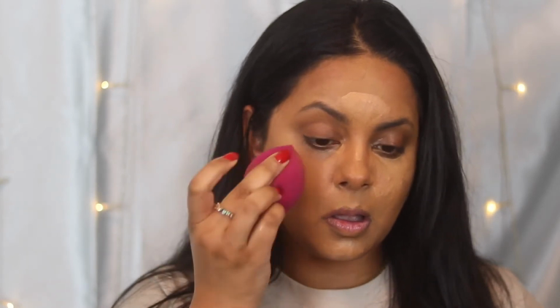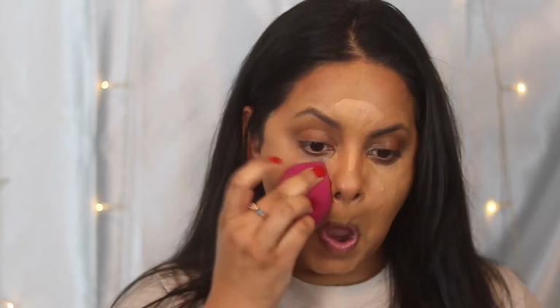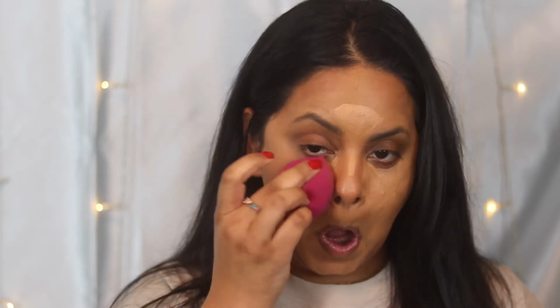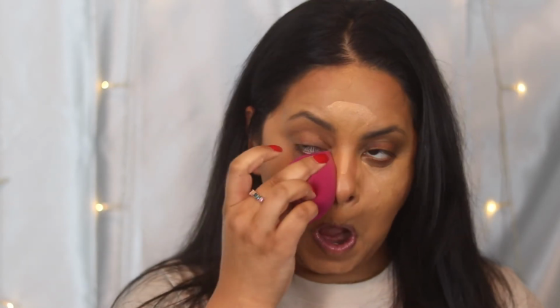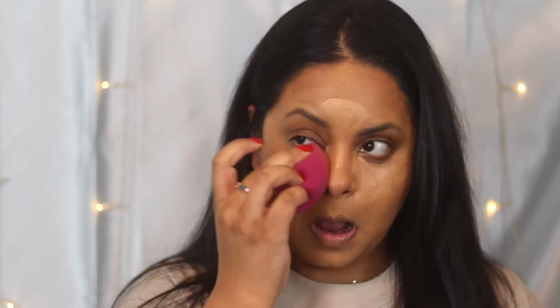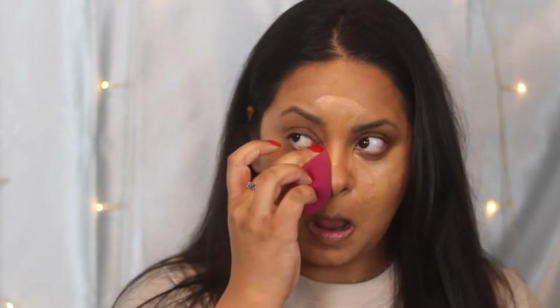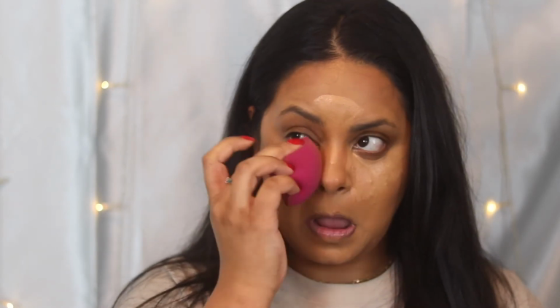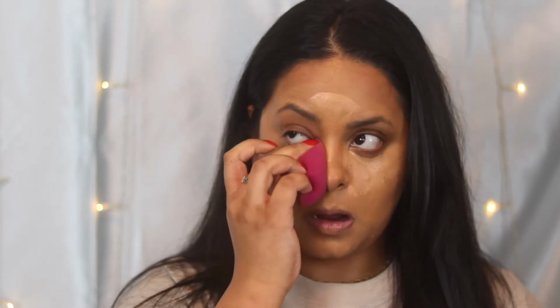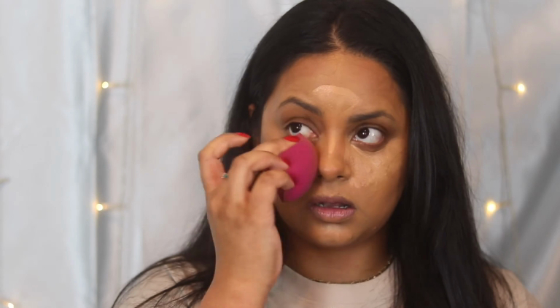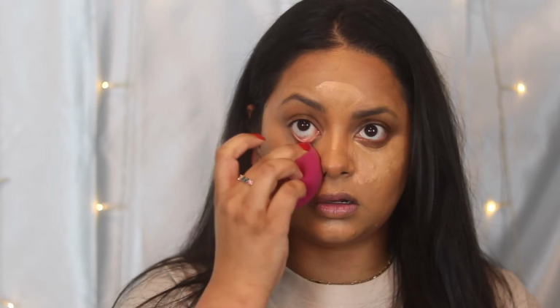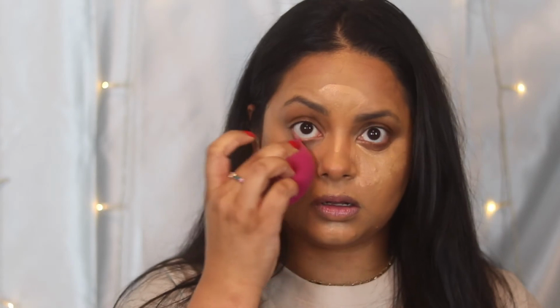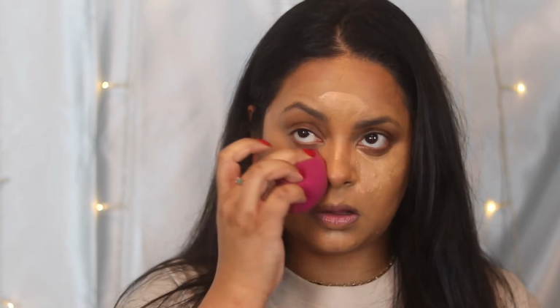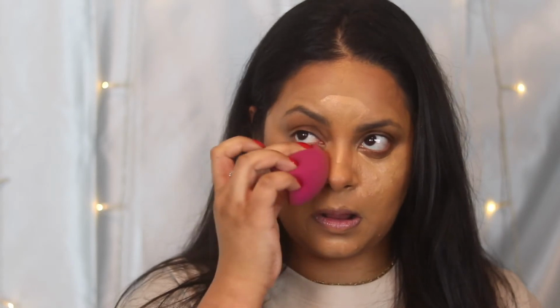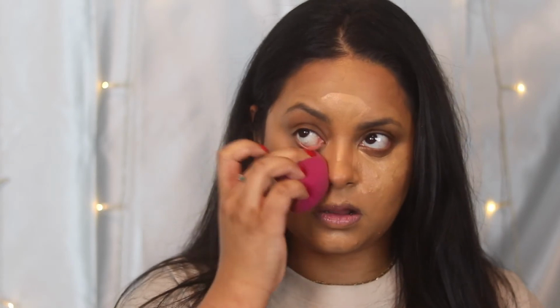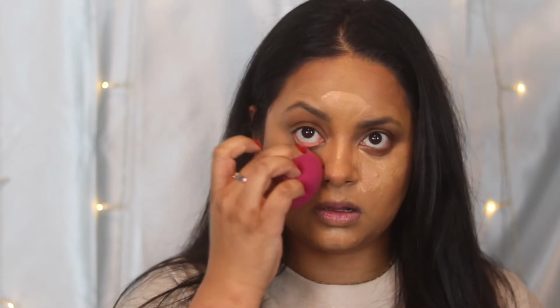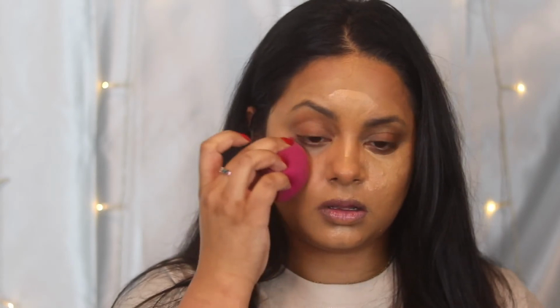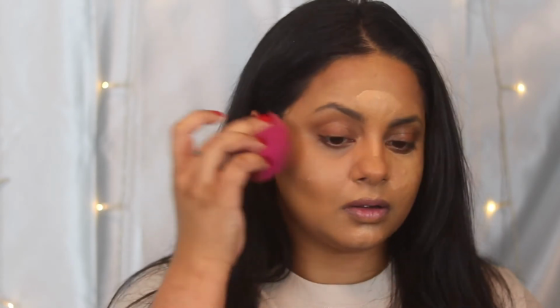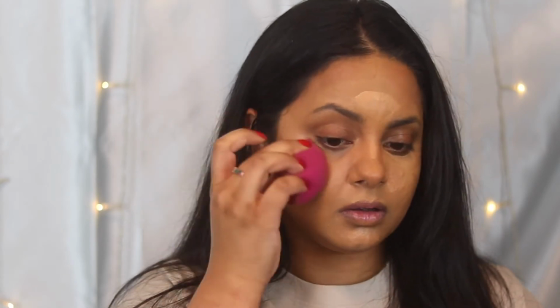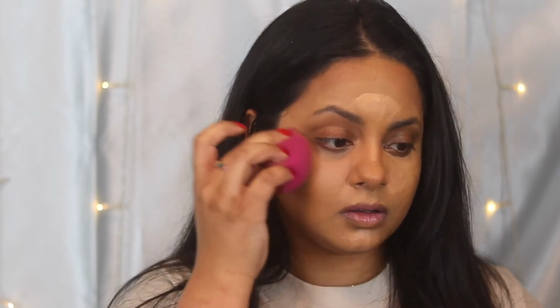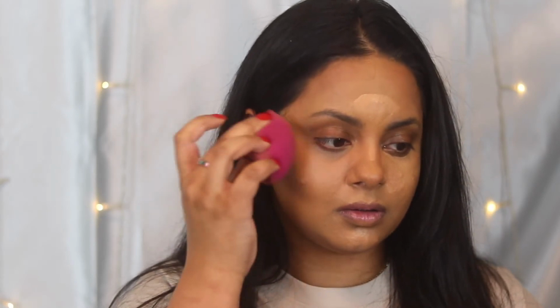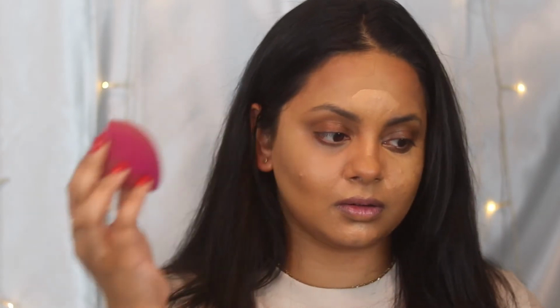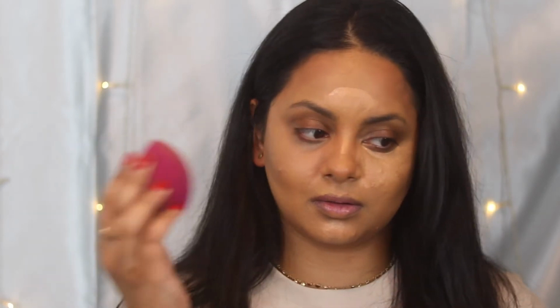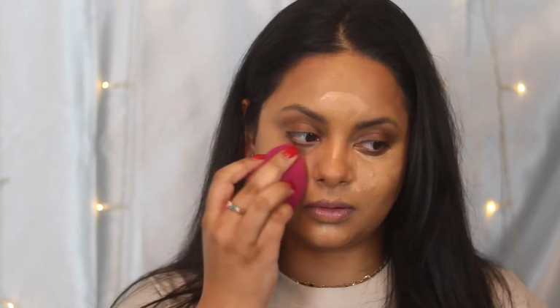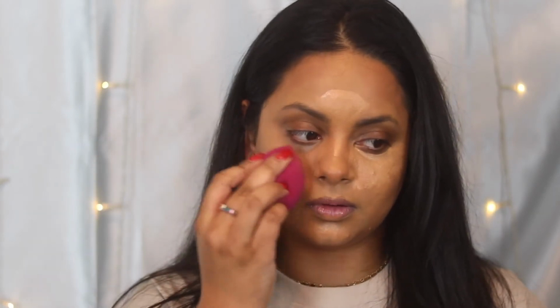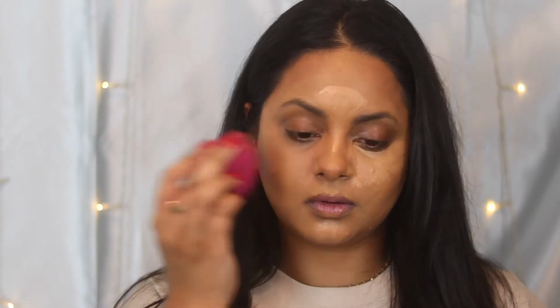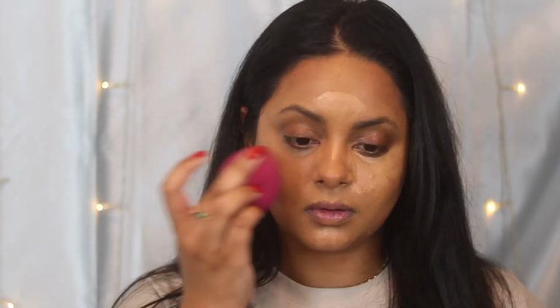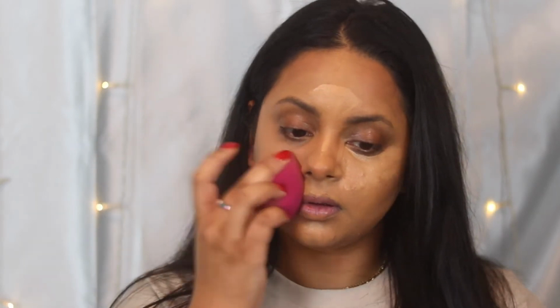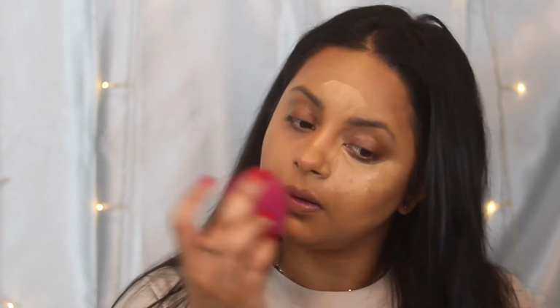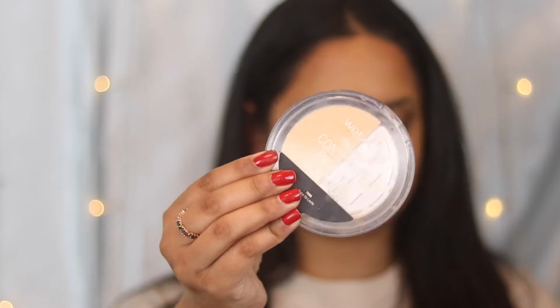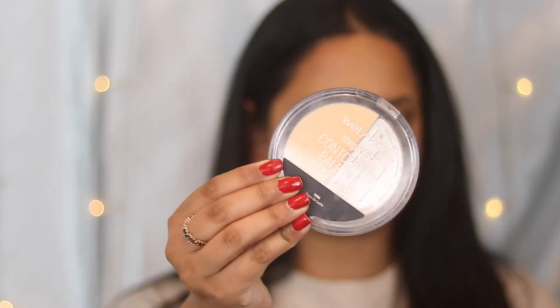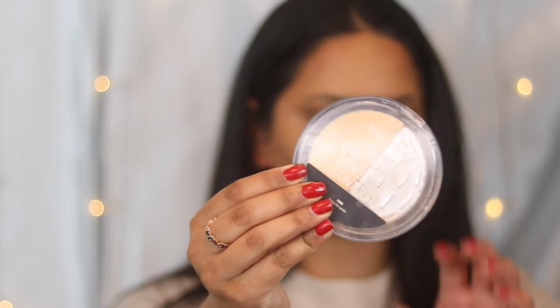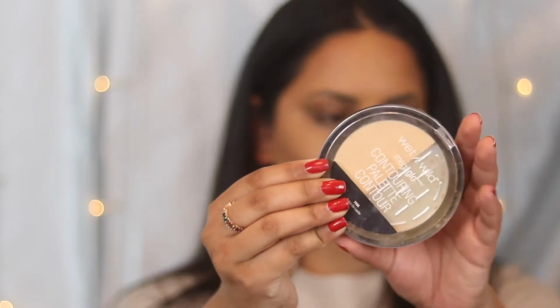I blended it out with my e.l.f. beauty sponge. e.l.f. is also a vegan and cruelty-free brand — super affordable. I need to do a full face of e.l.f. soon, but I haven't yet.